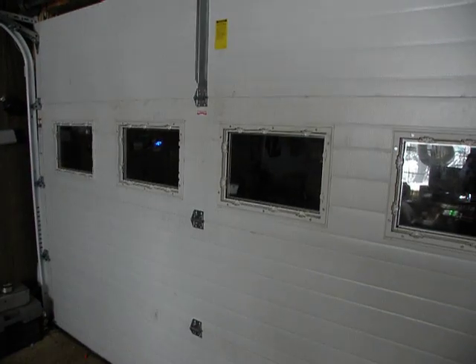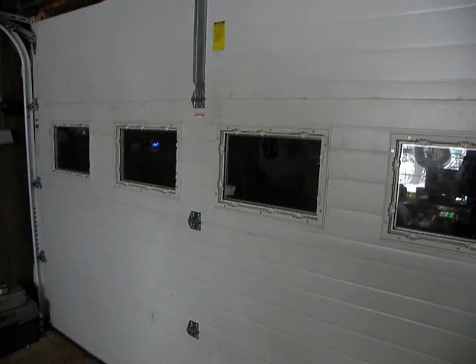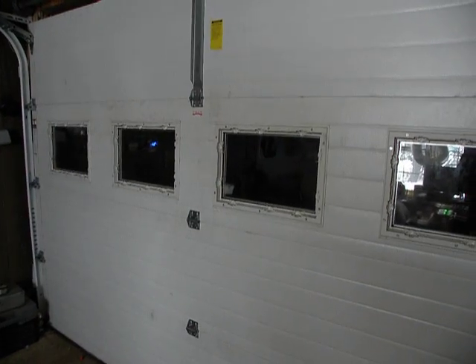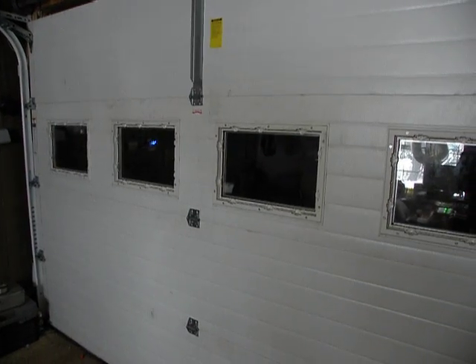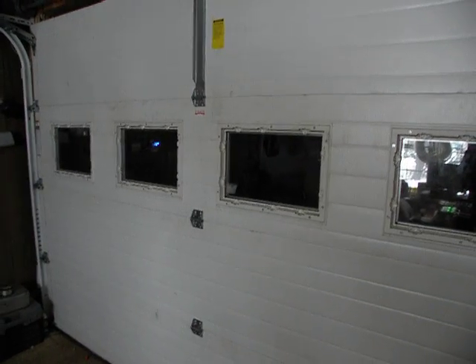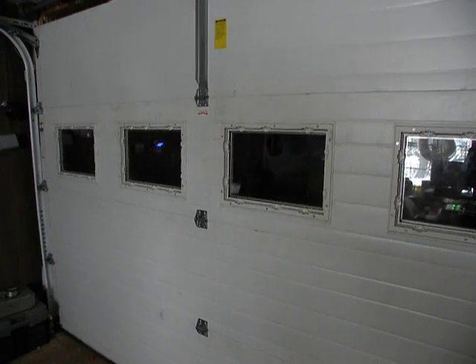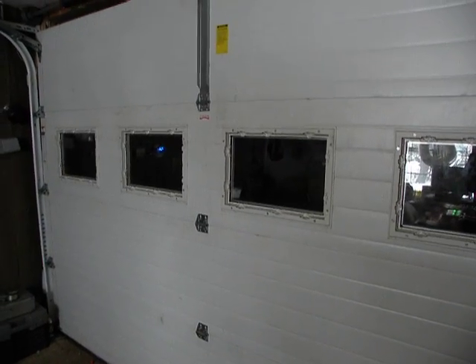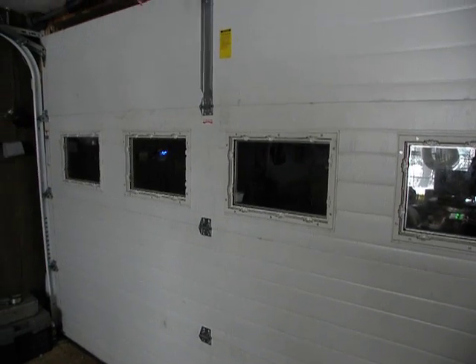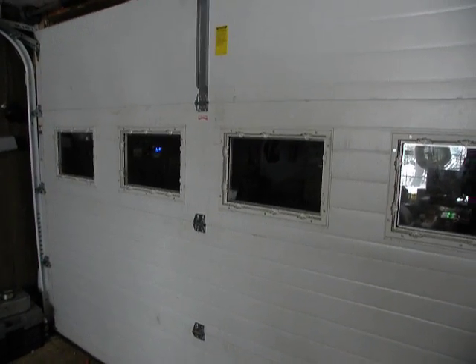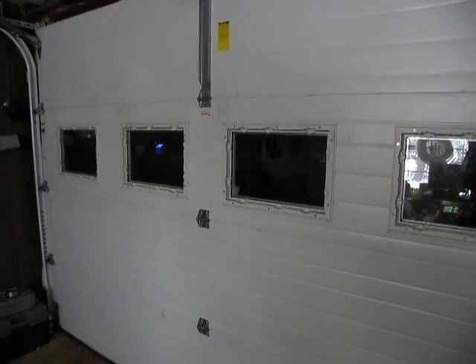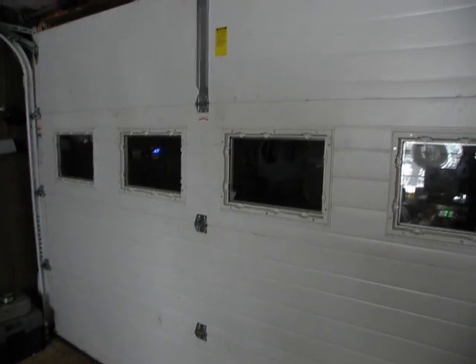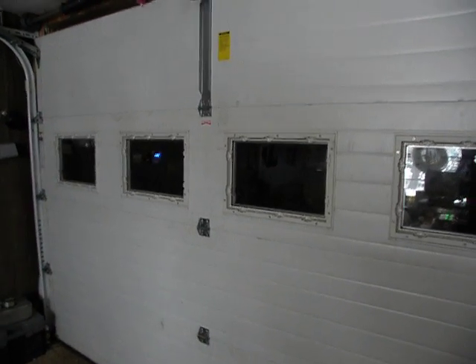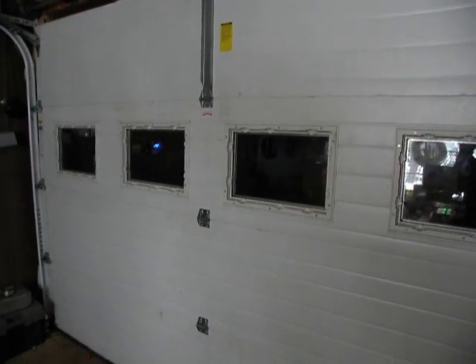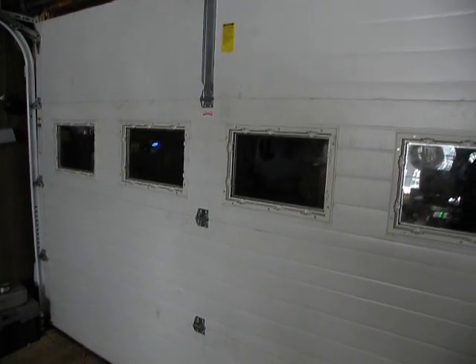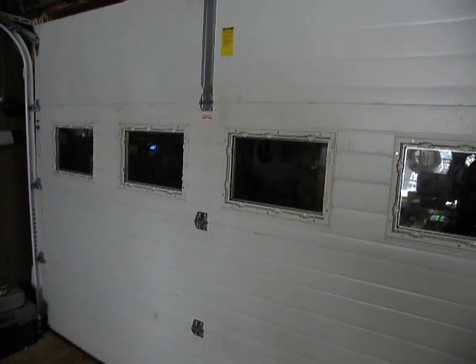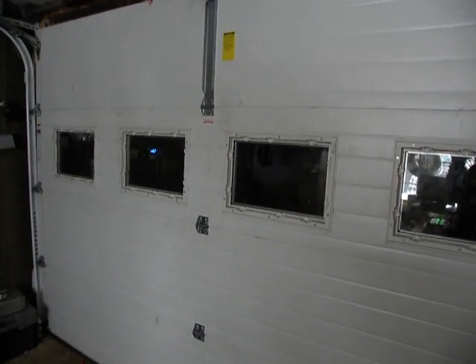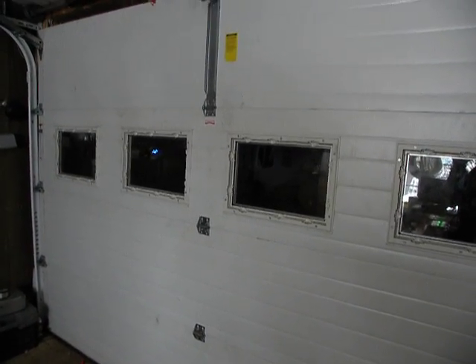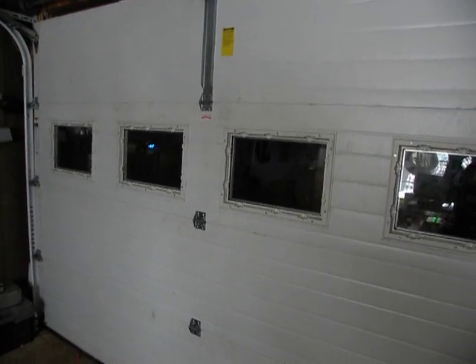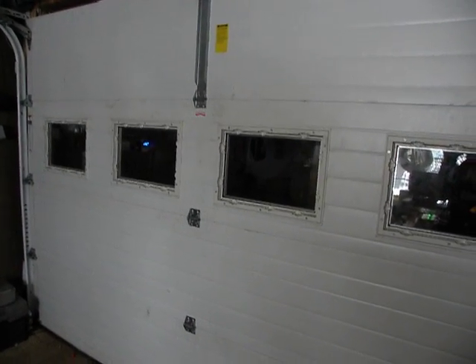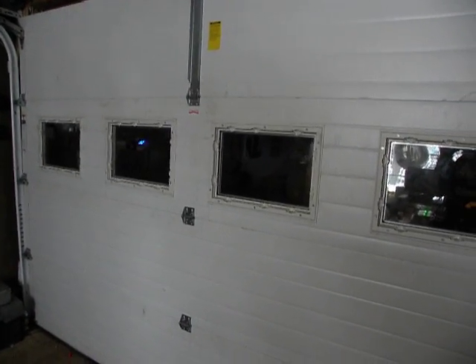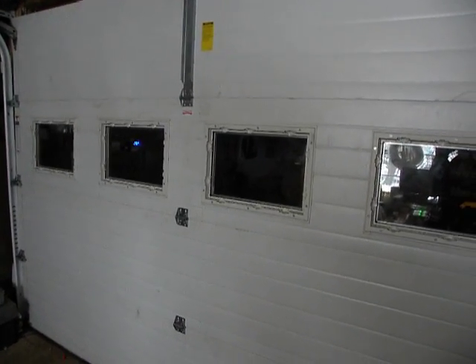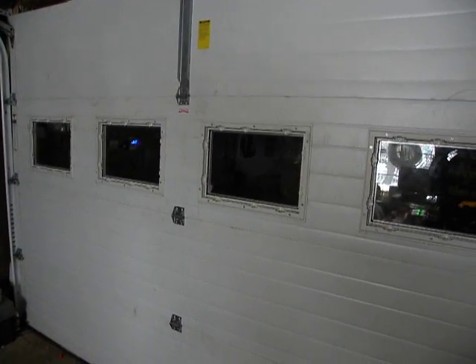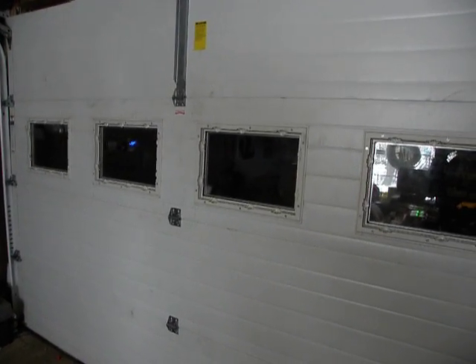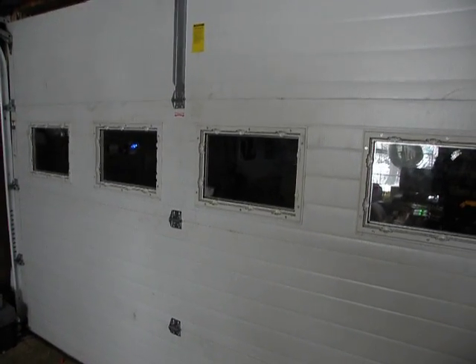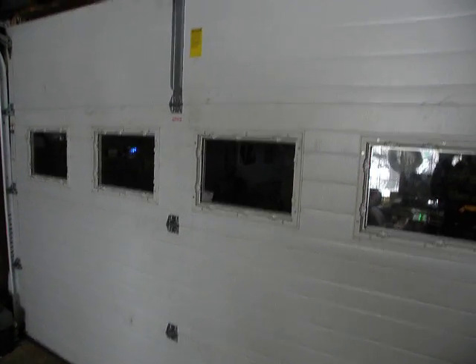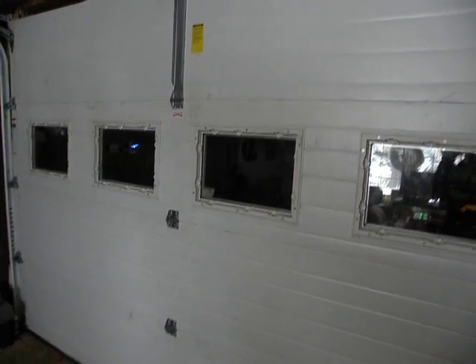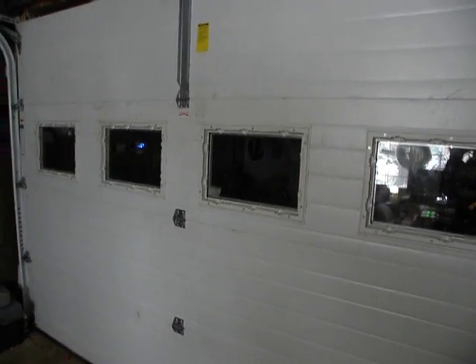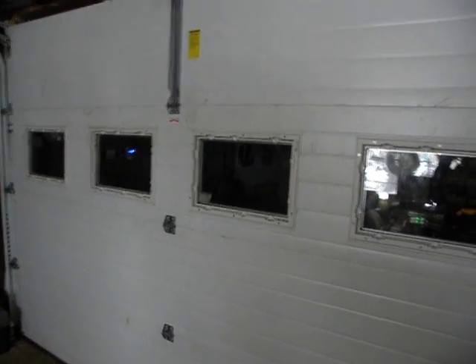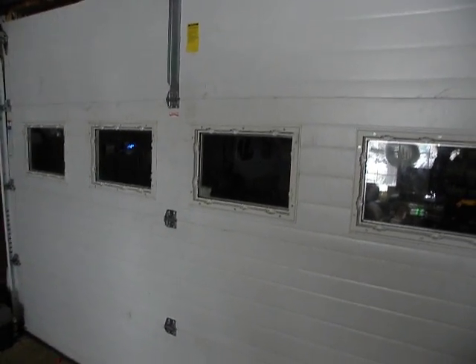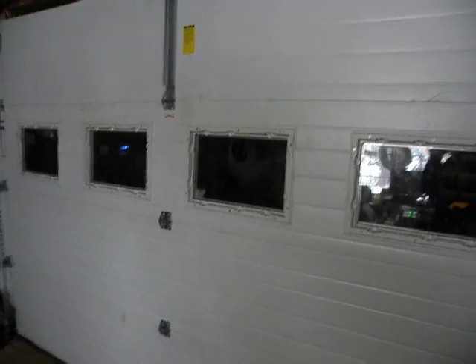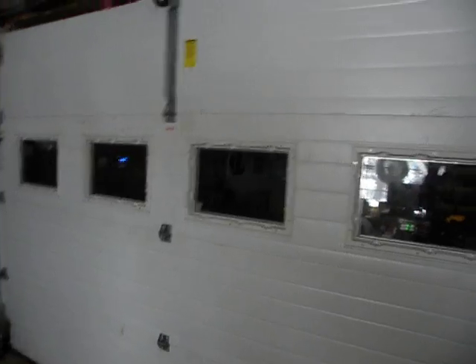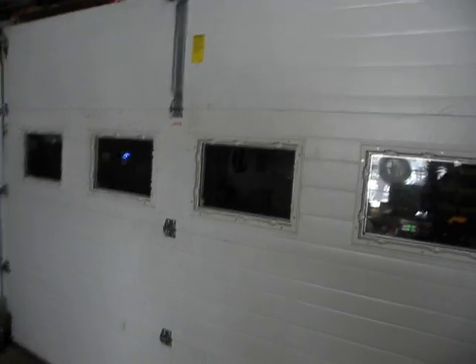Hey guys, LiftMaster door guy. We're back in my room today, we're looking at my overhead door, 10x7.